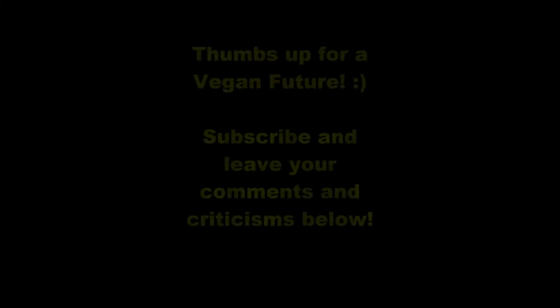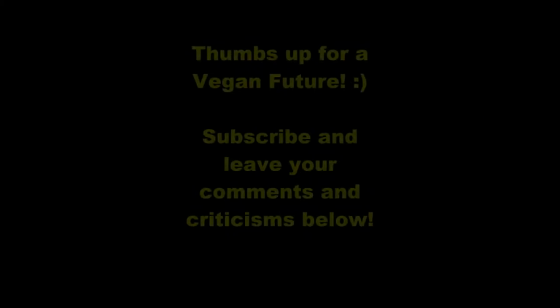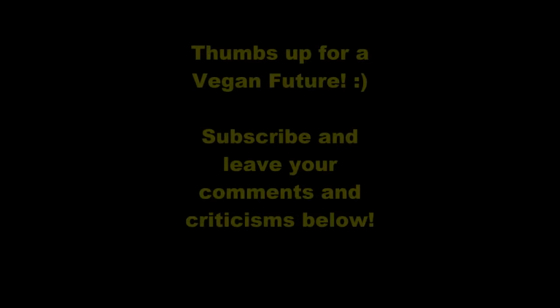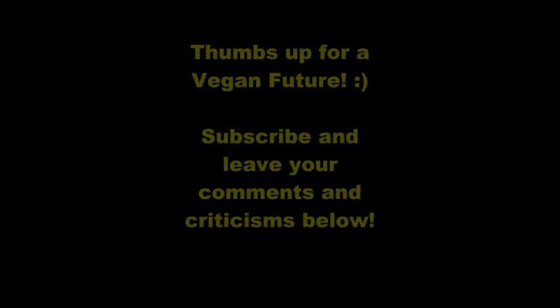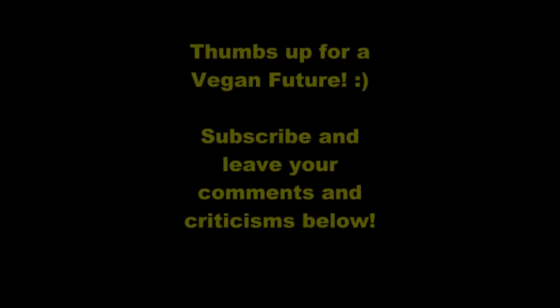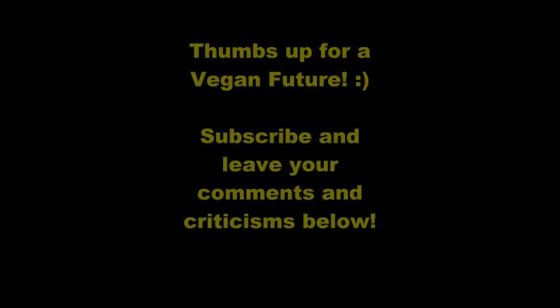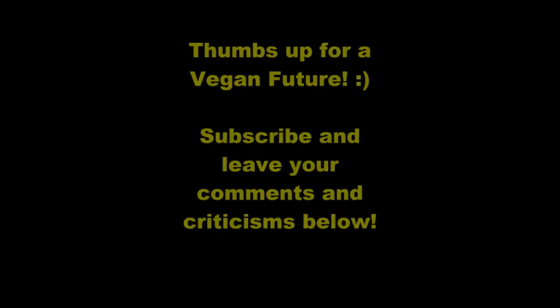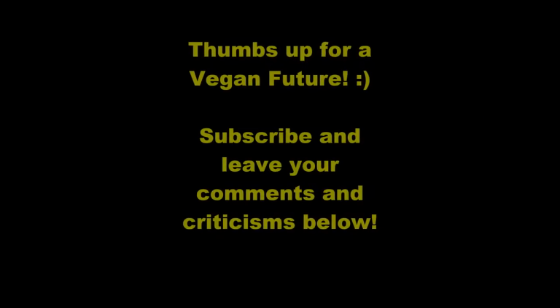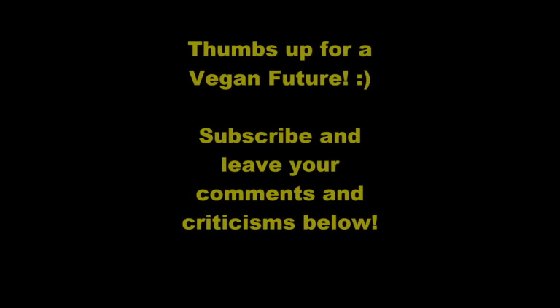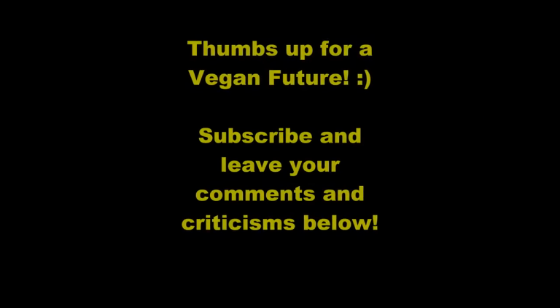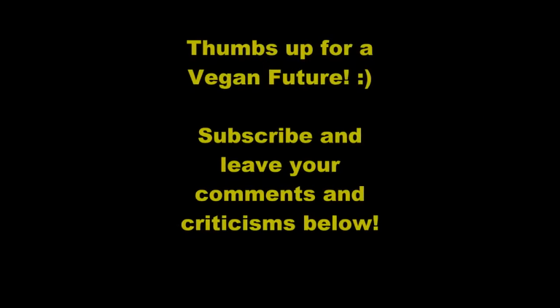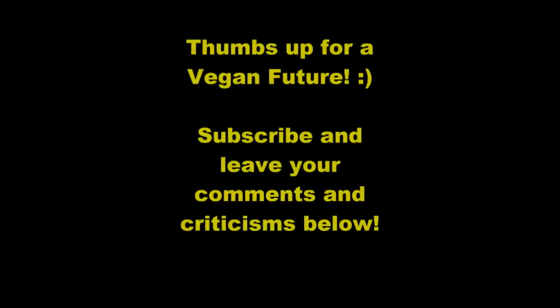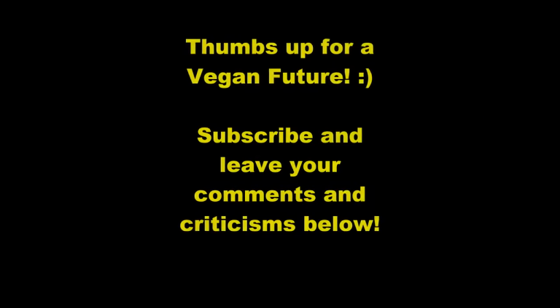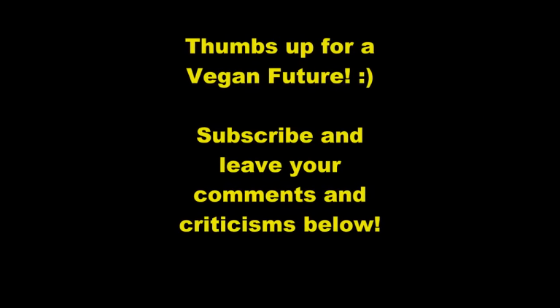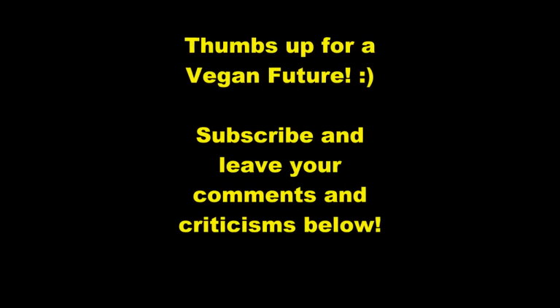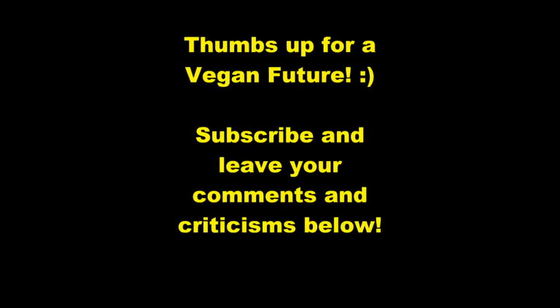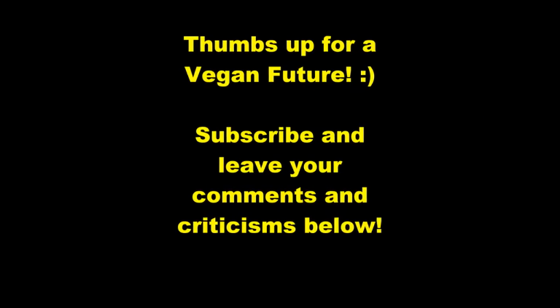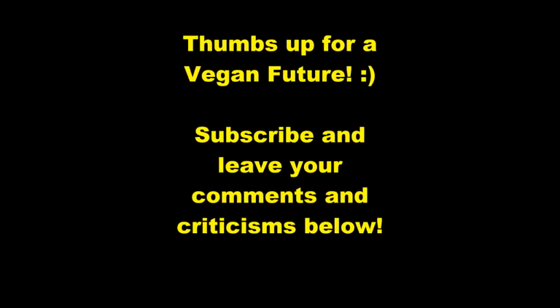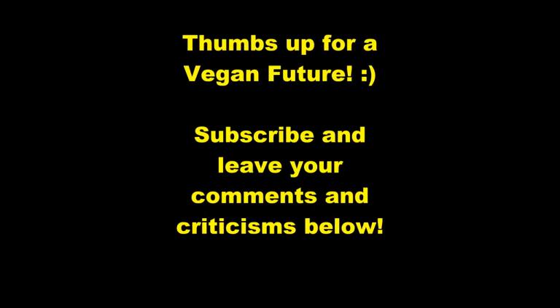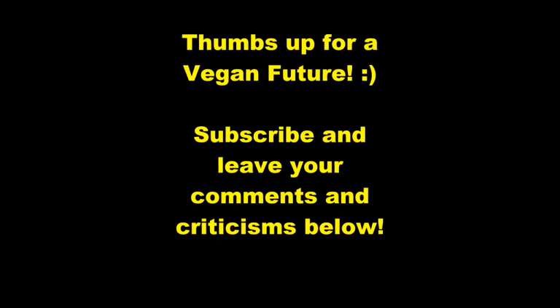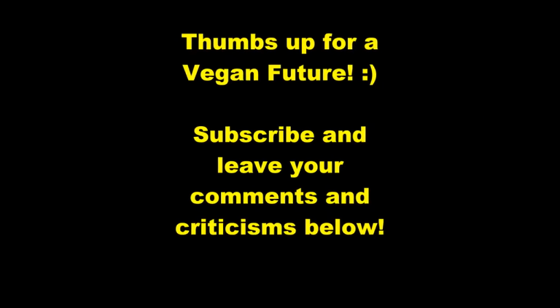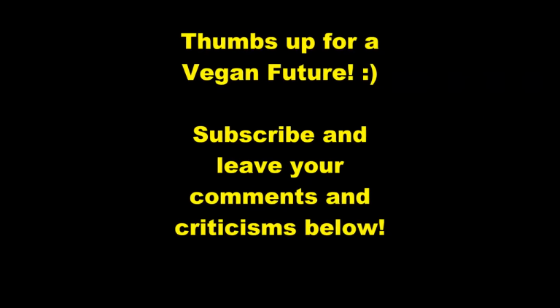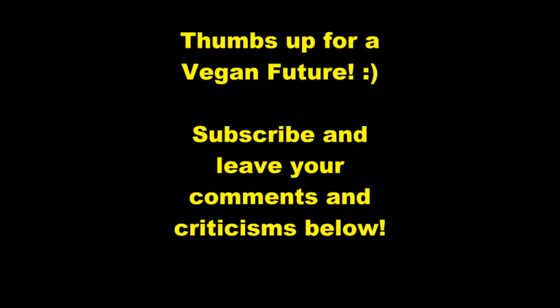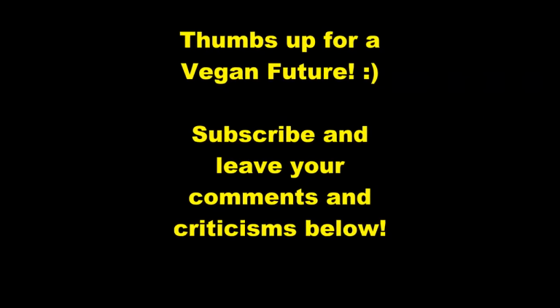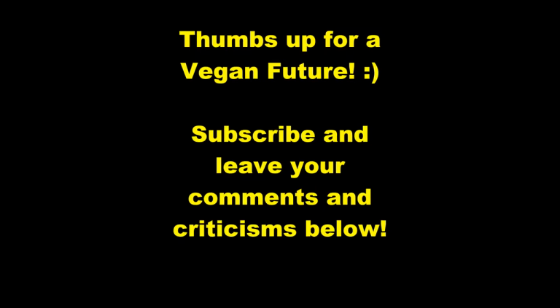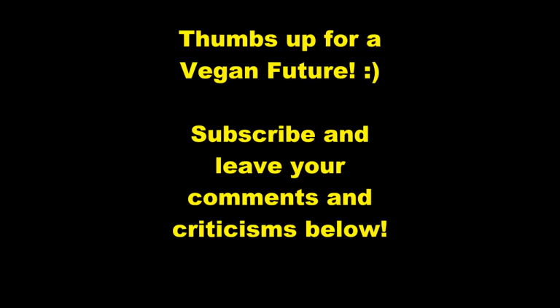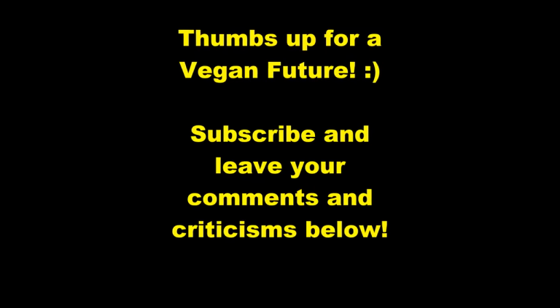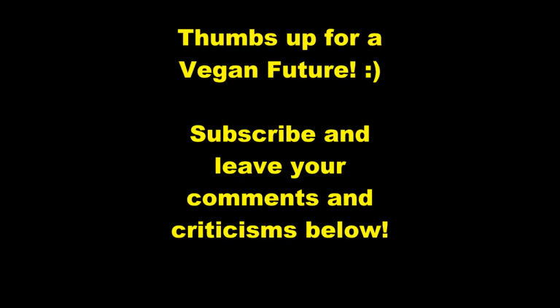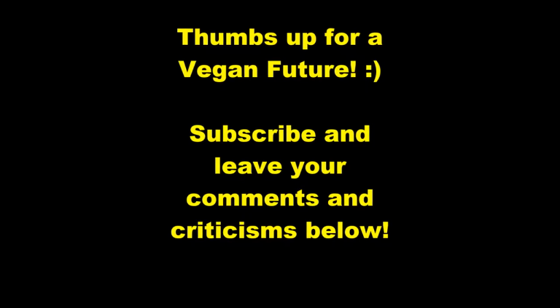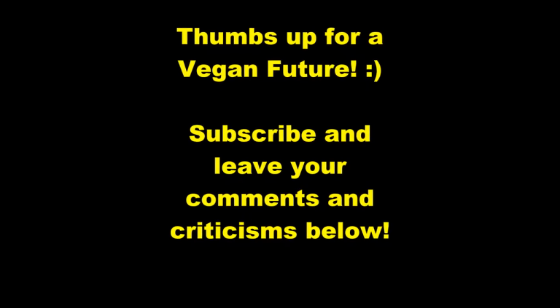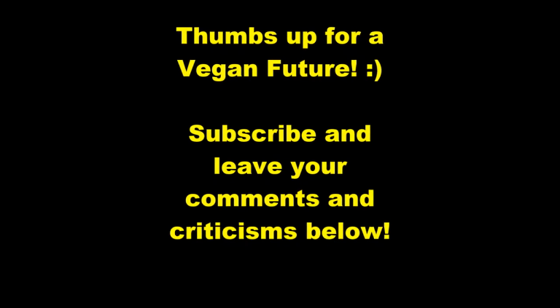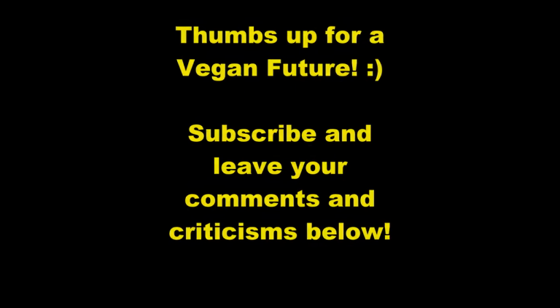Give me a thumbs up if you like this video and click the subscribe button below if you want to keep watching my videos.